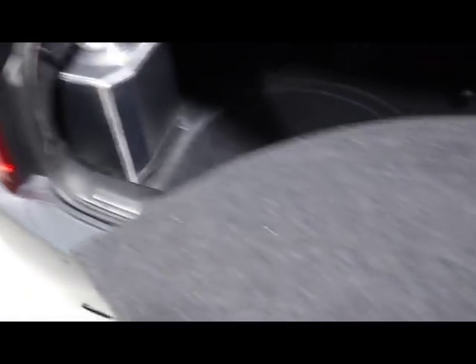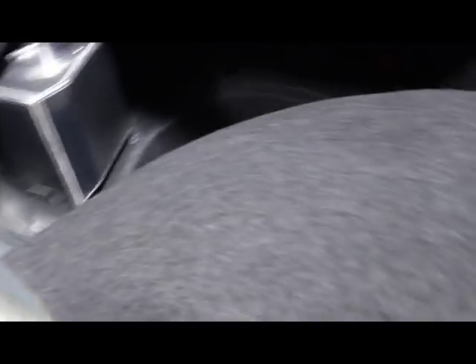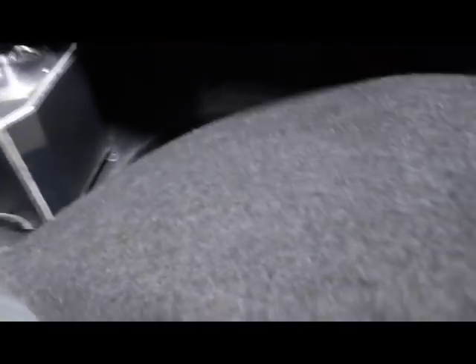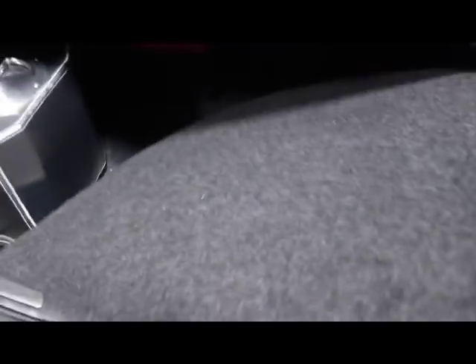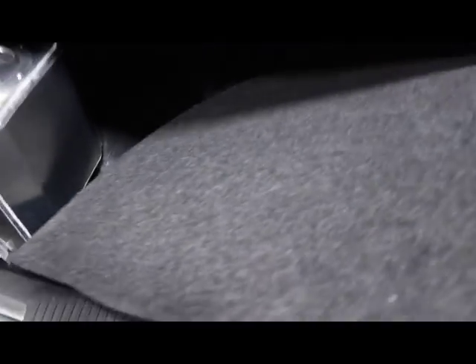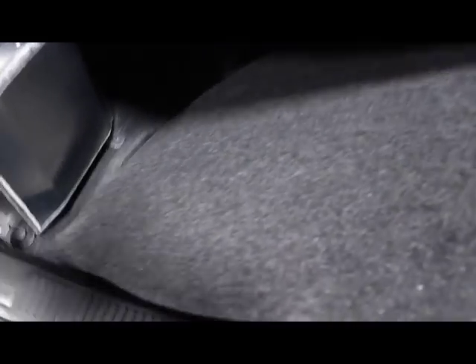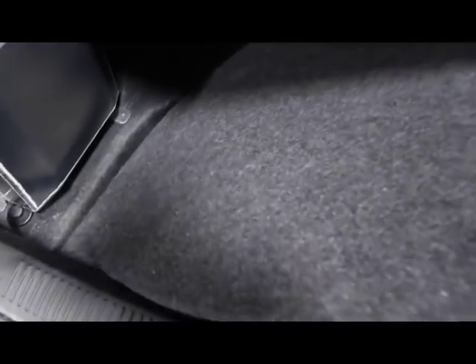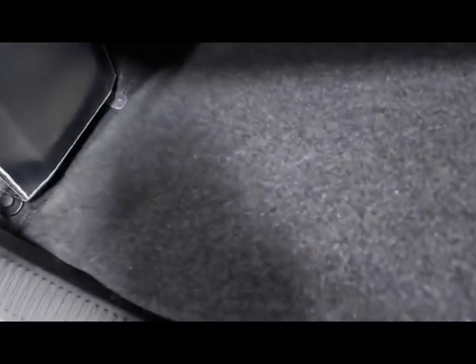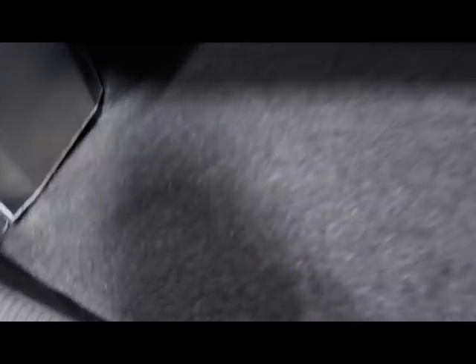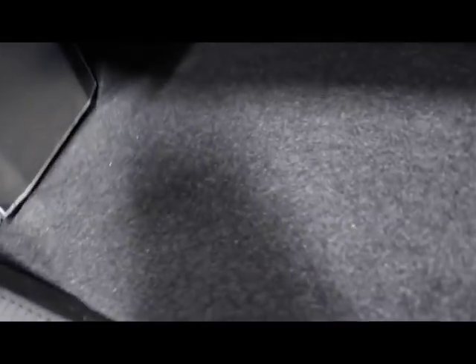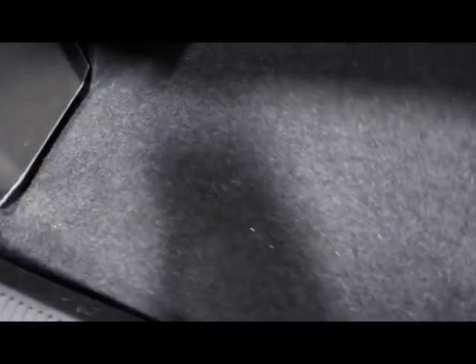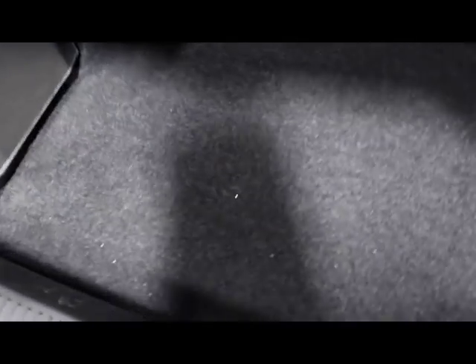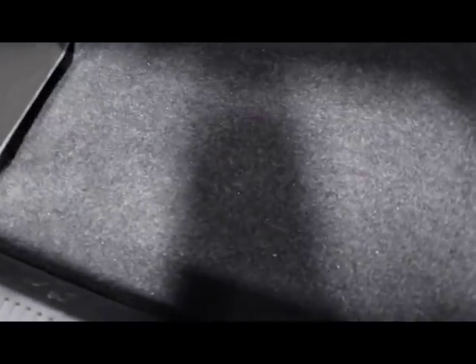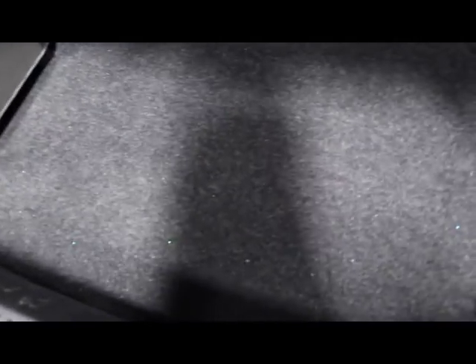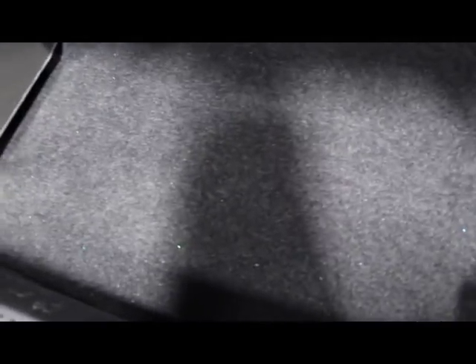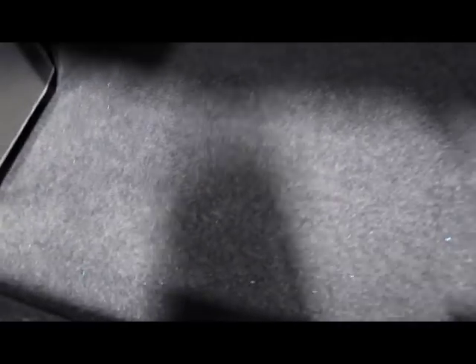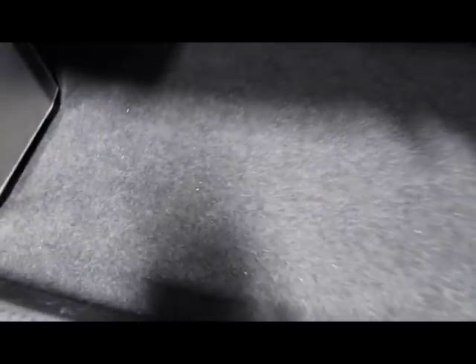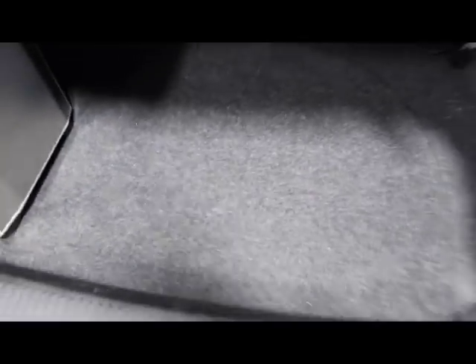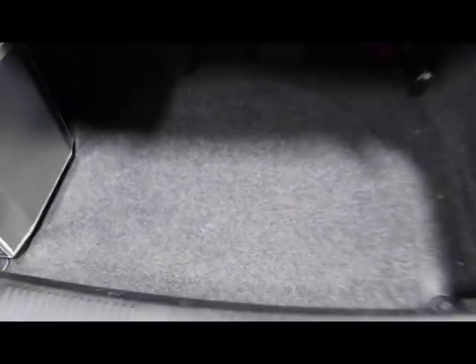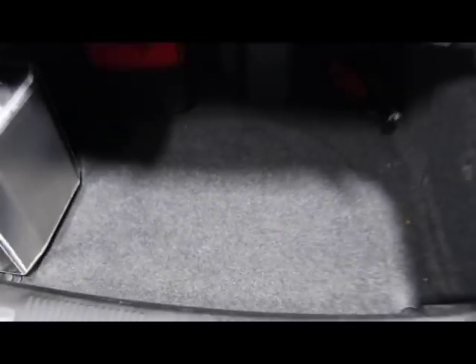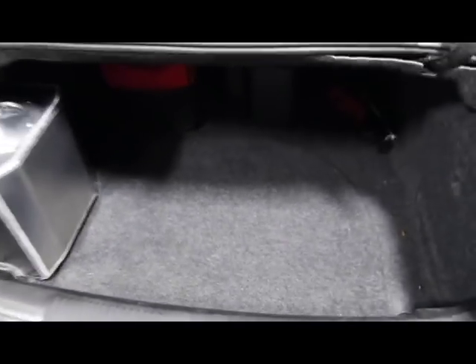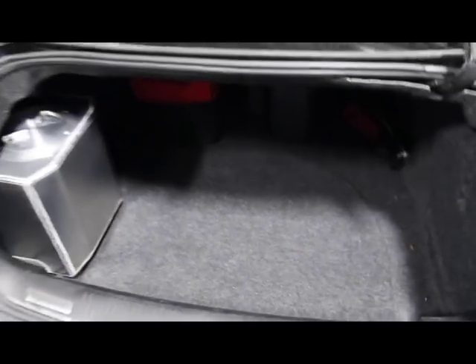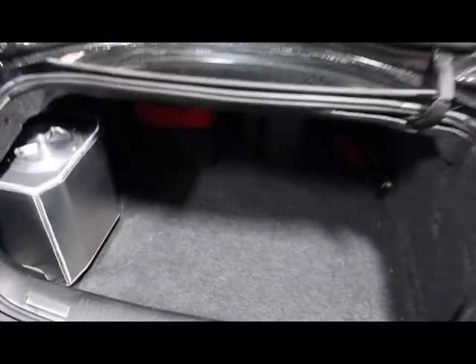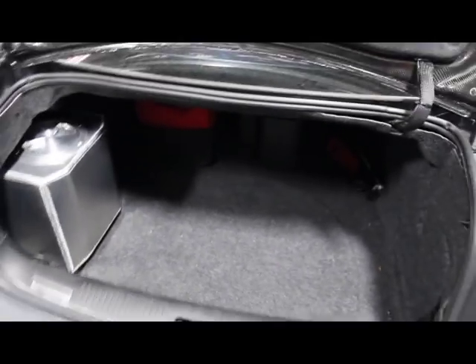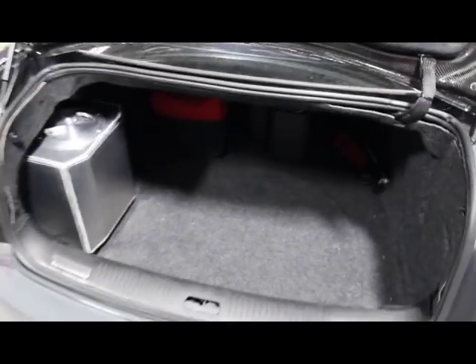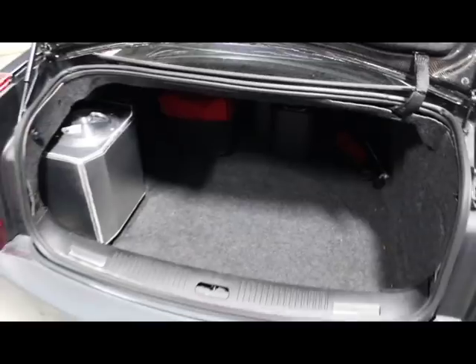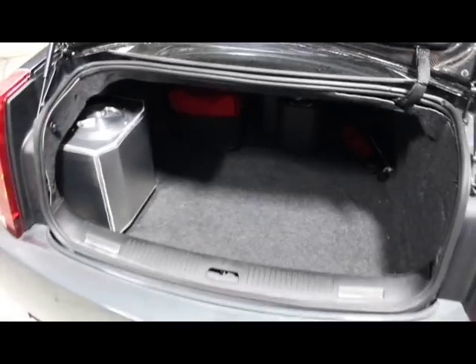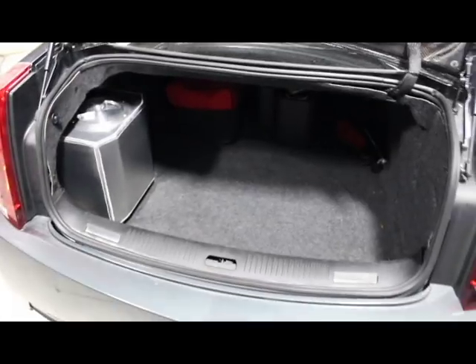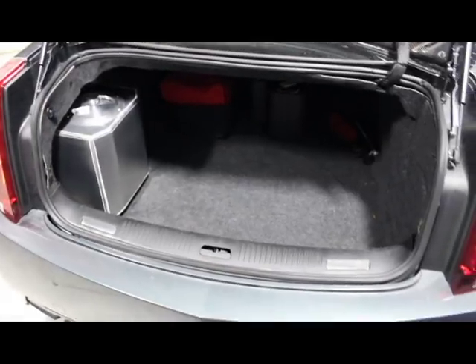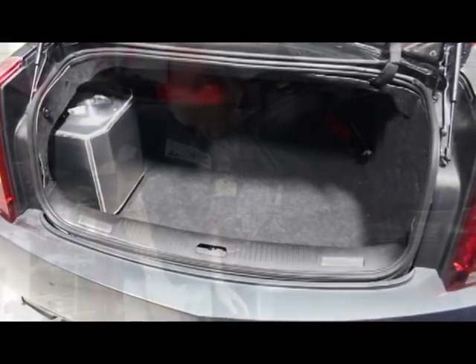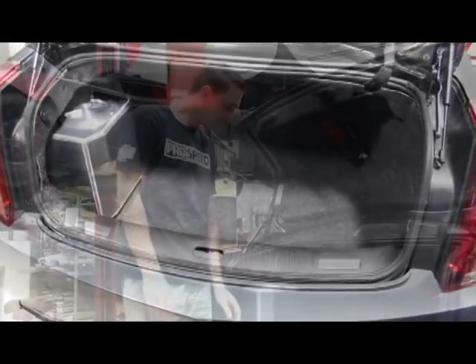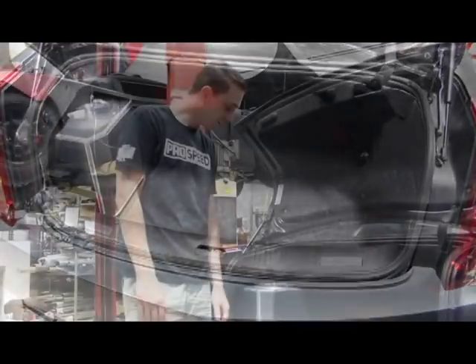You do not have to delete anything, so you can have your spare tire, you can have all your groceries in the back, whatever the case may be.